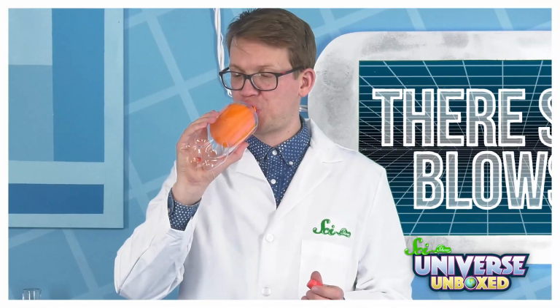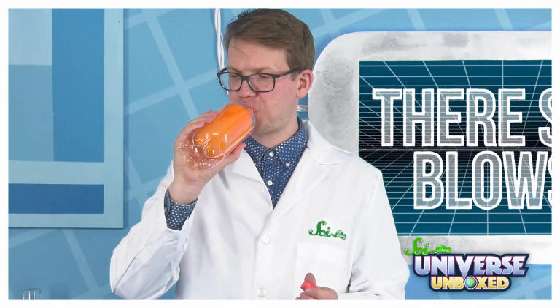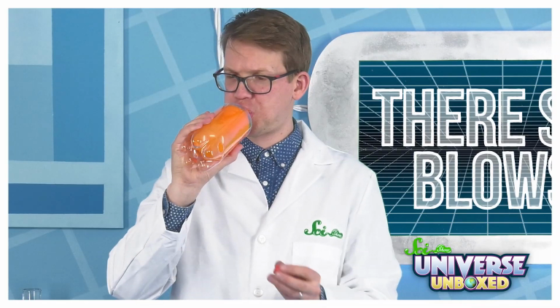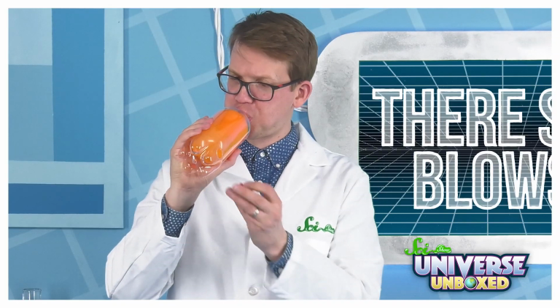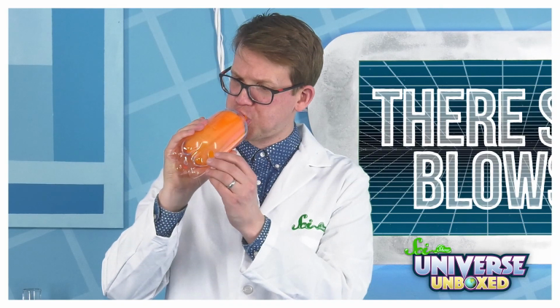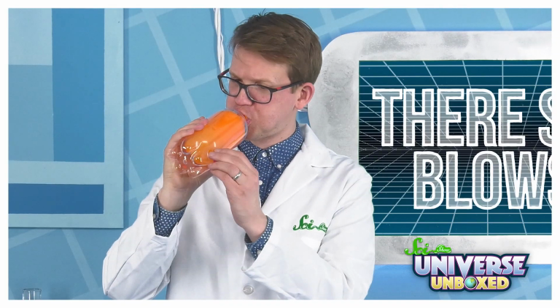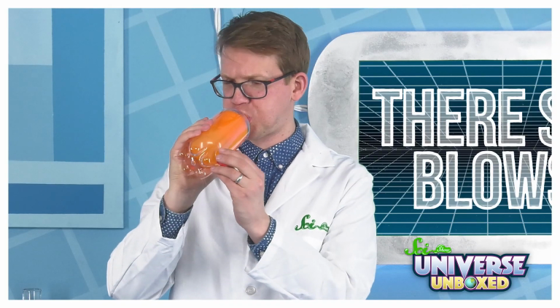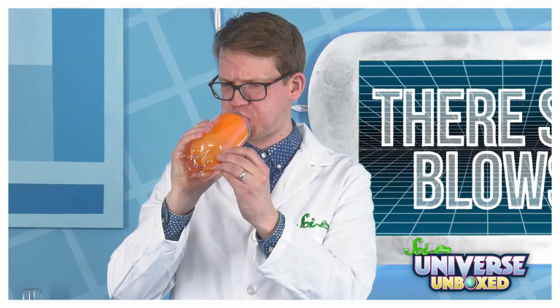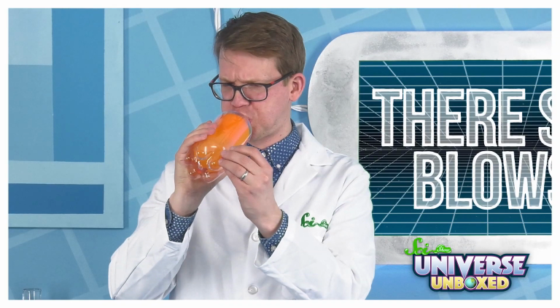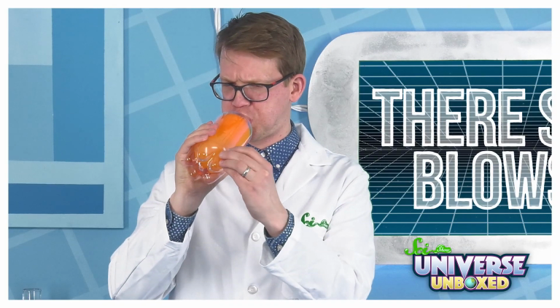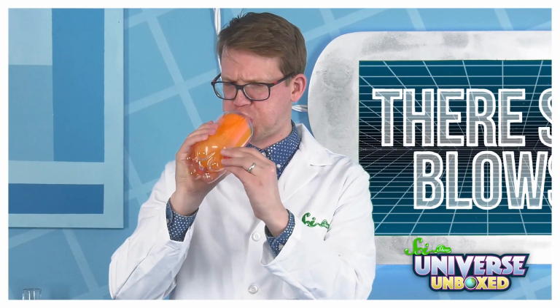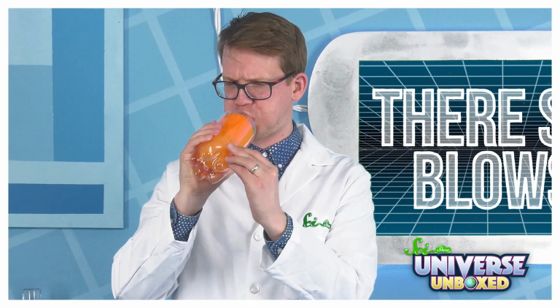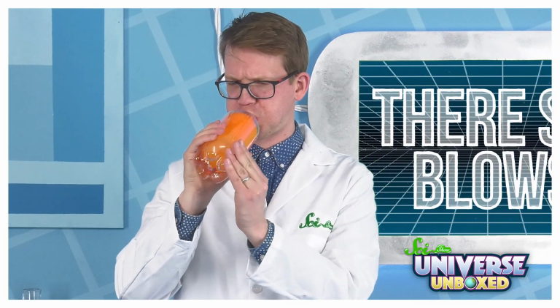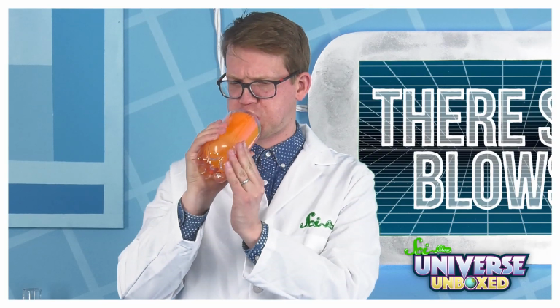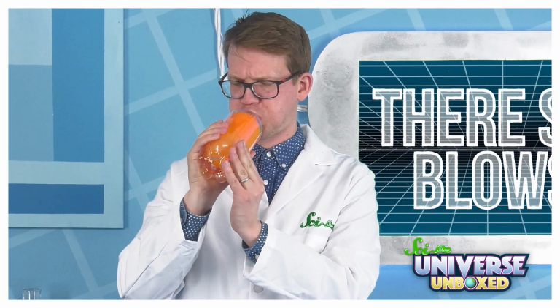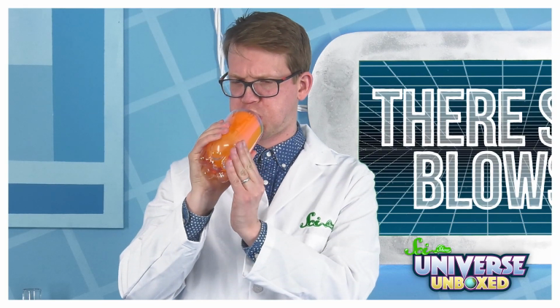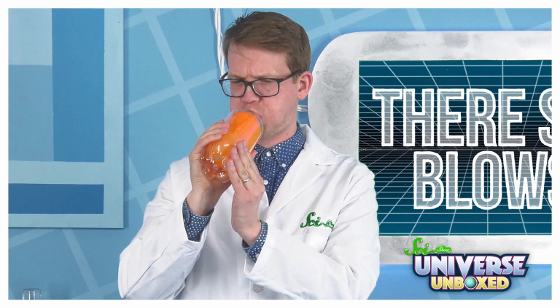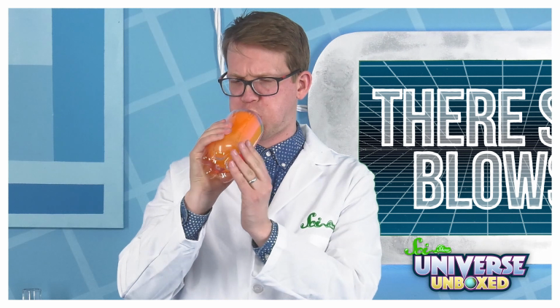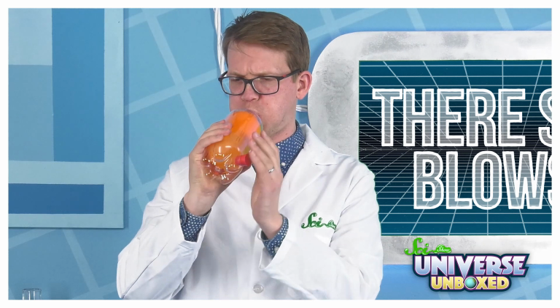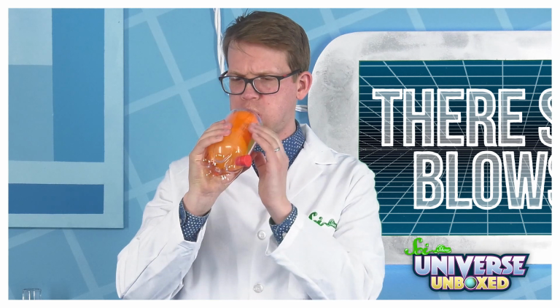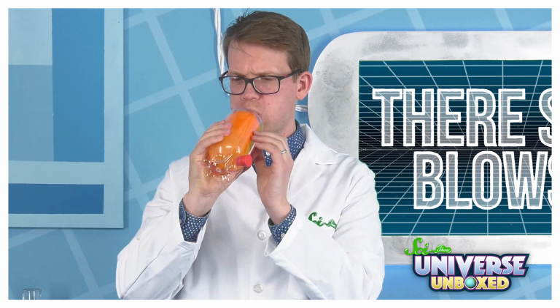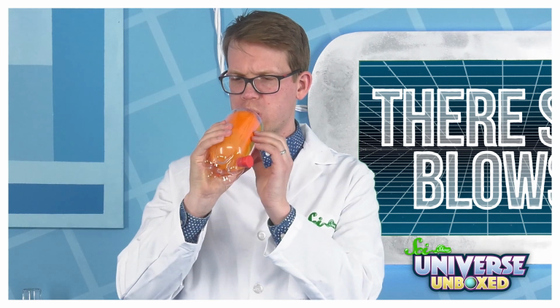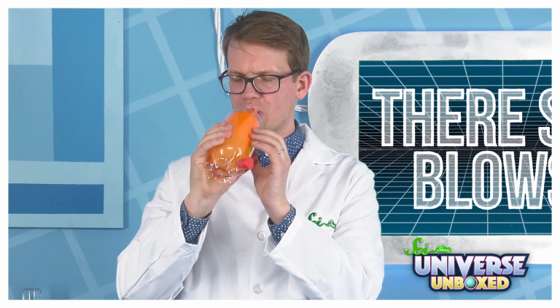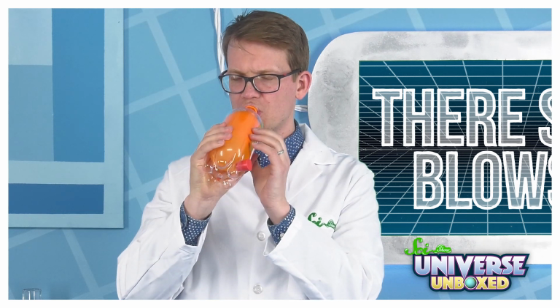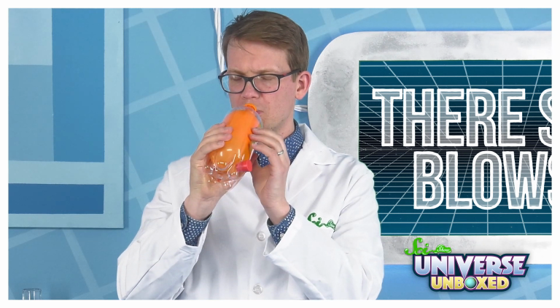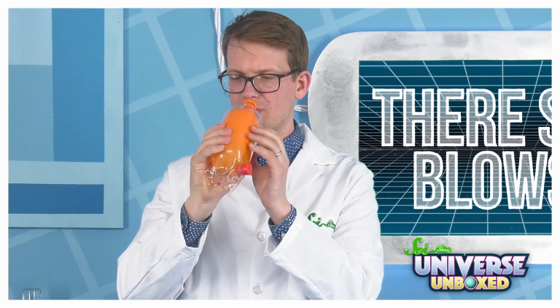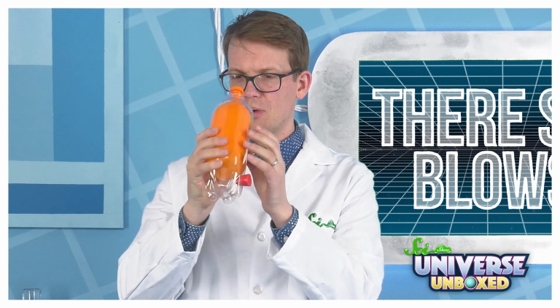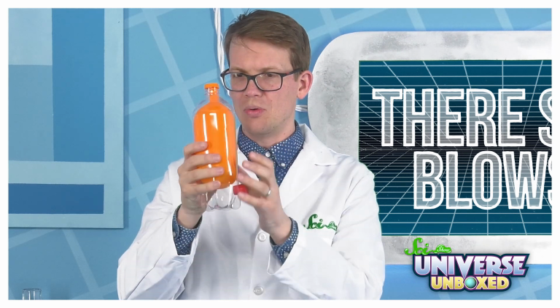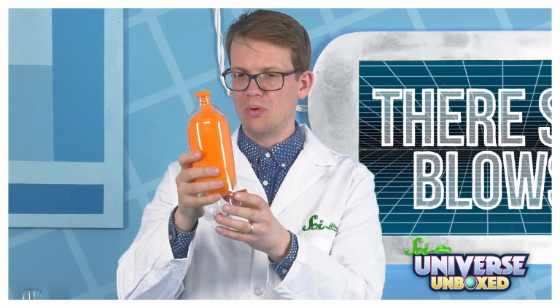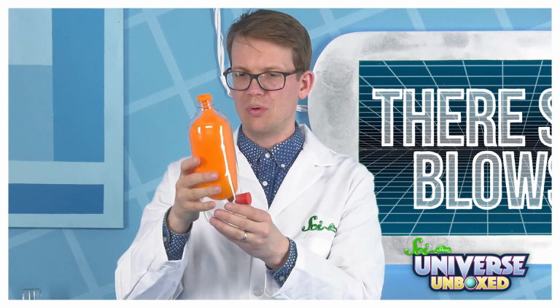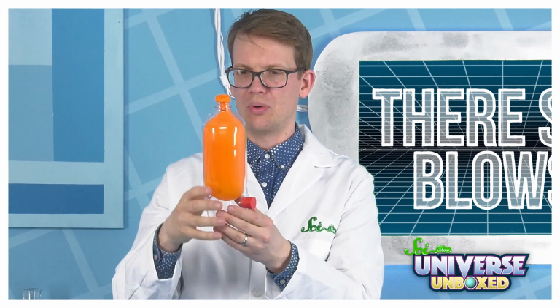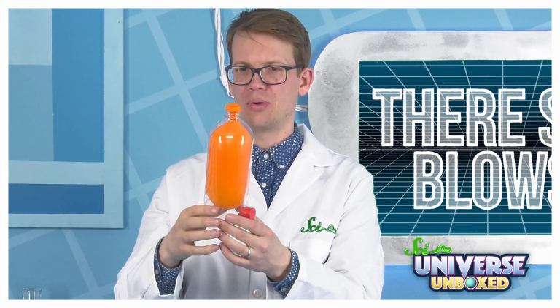First, I'm going to inflate my balloon in a bottle and plug the hole with the rubber stopper. The balloon stays inflated.